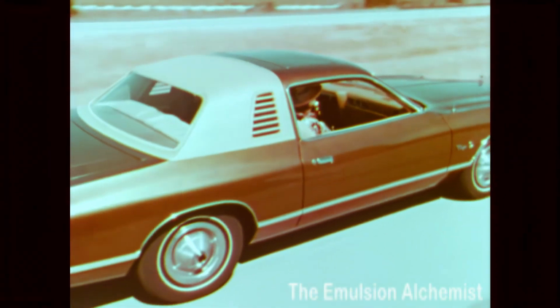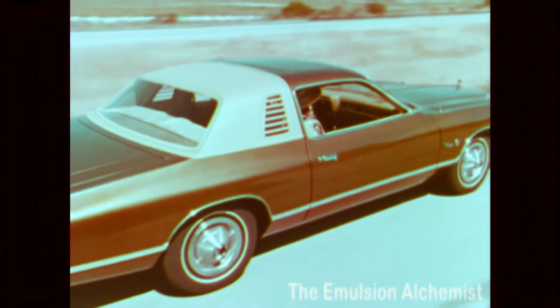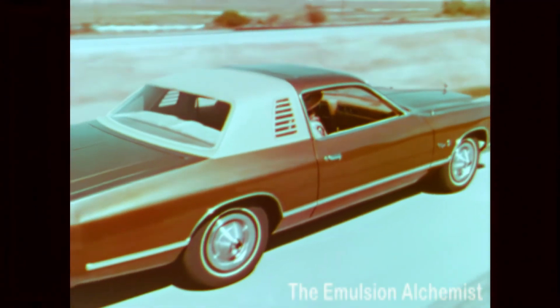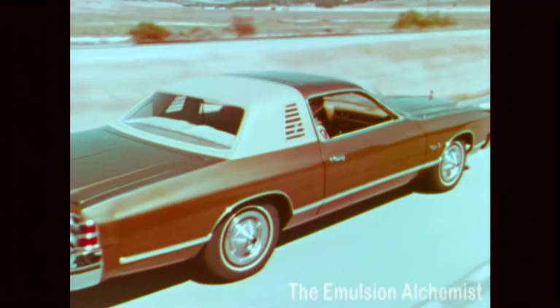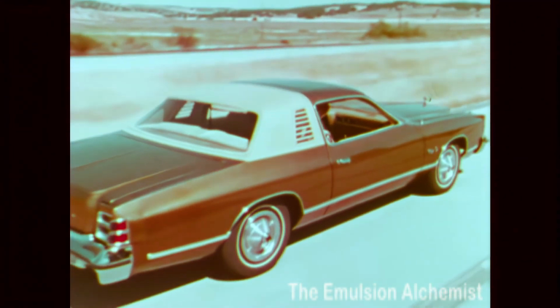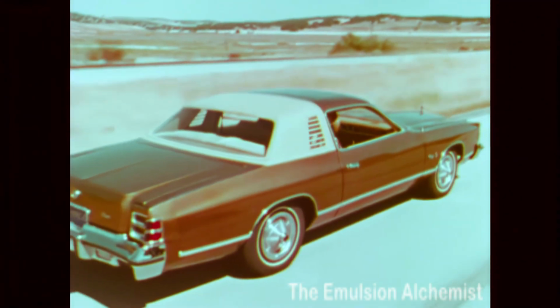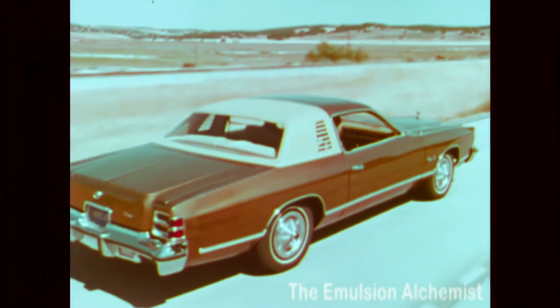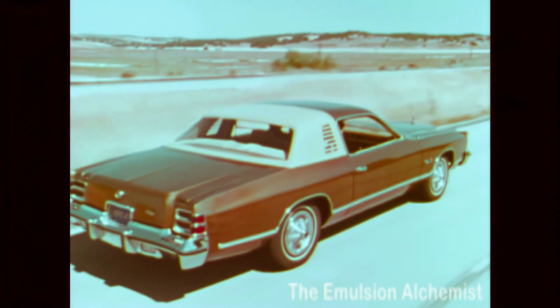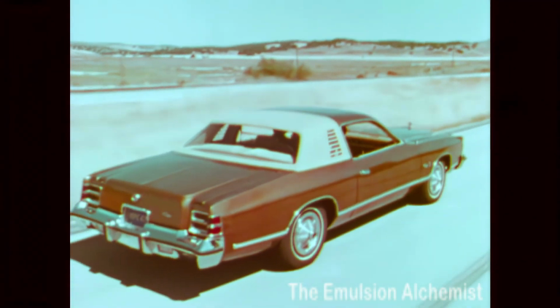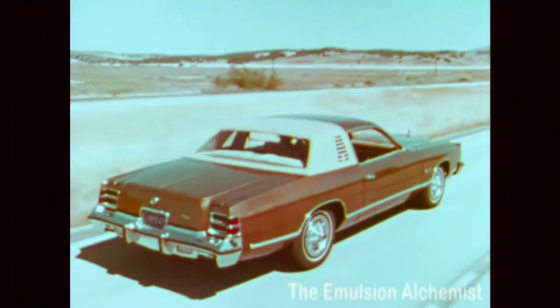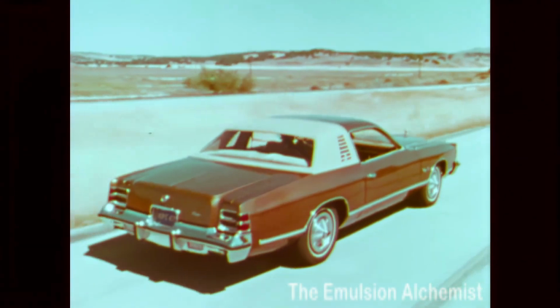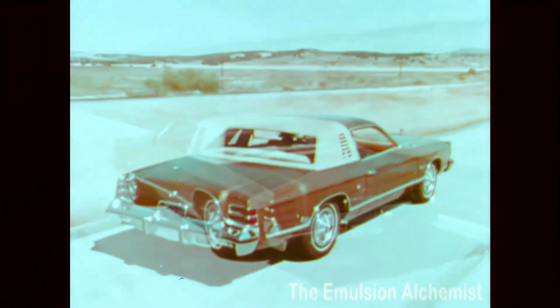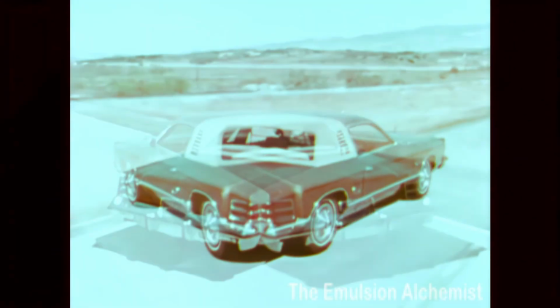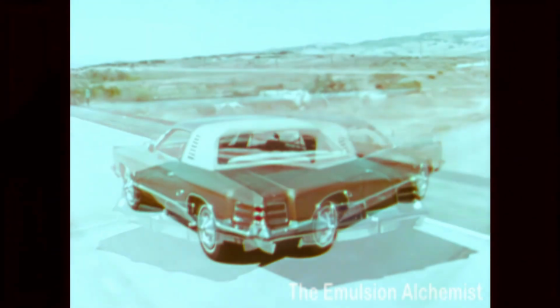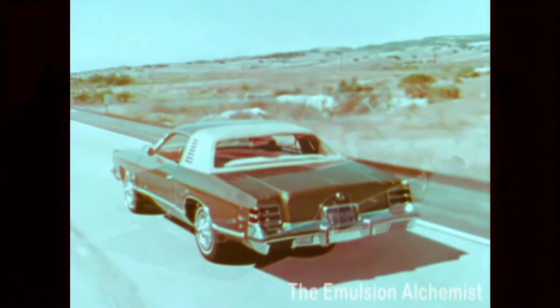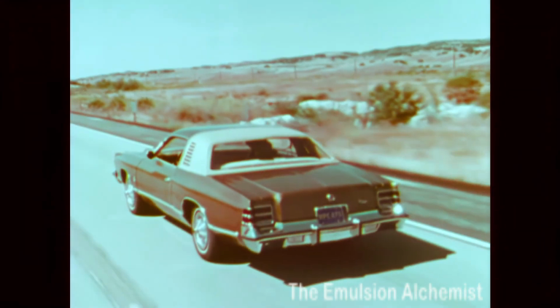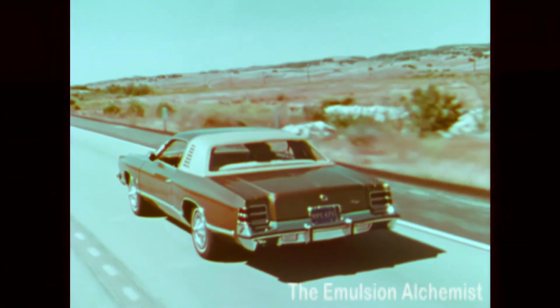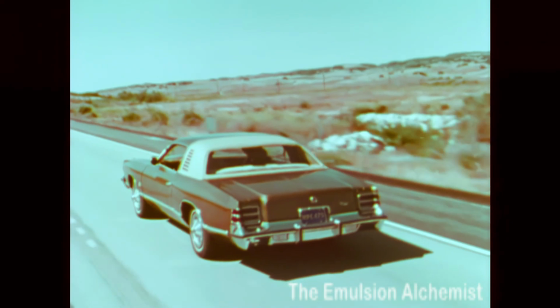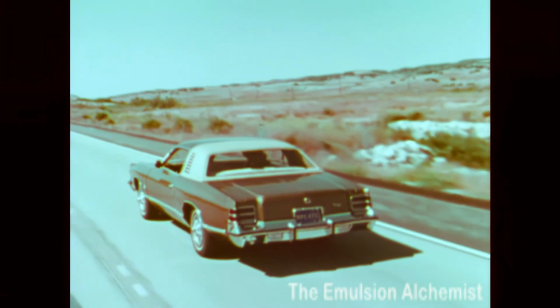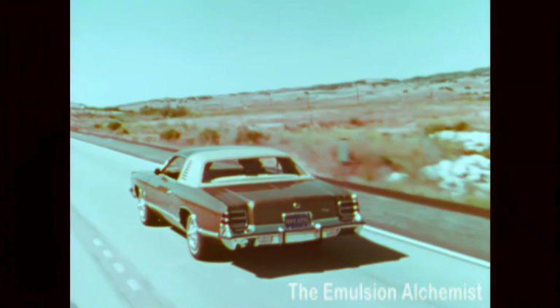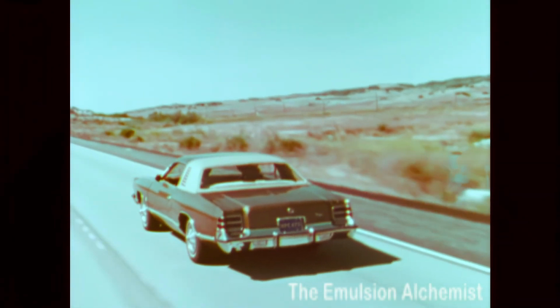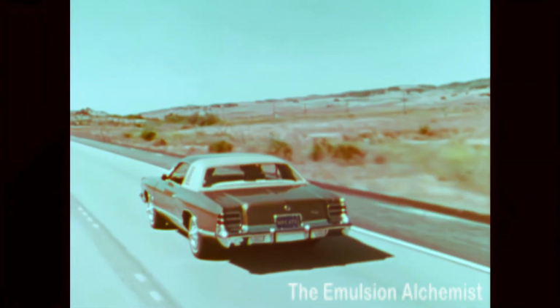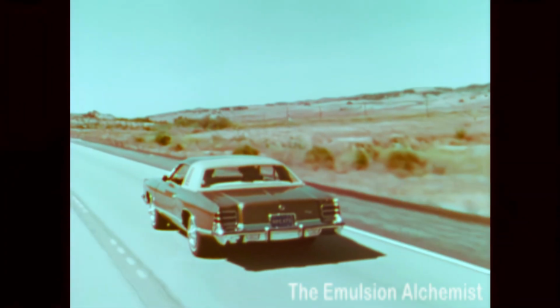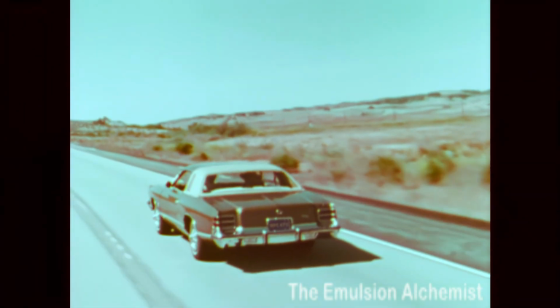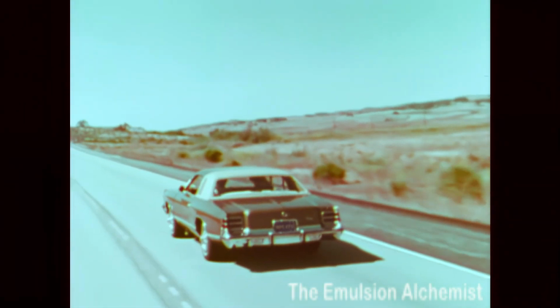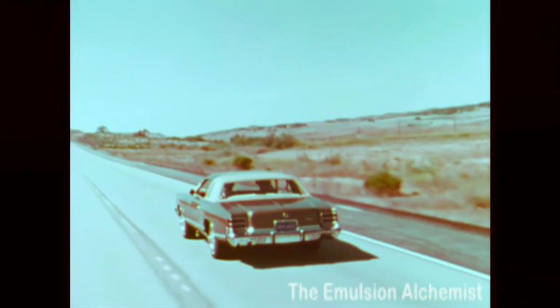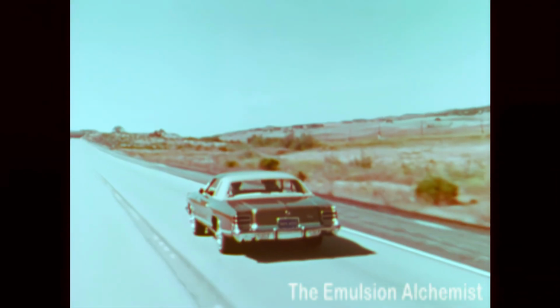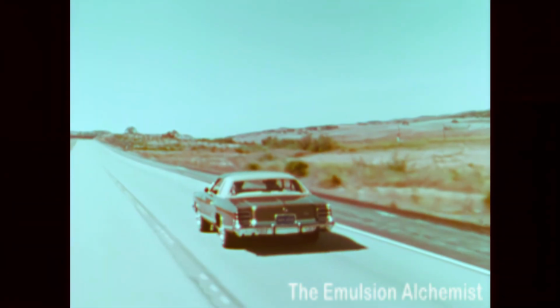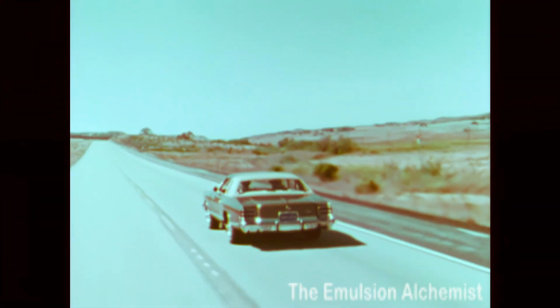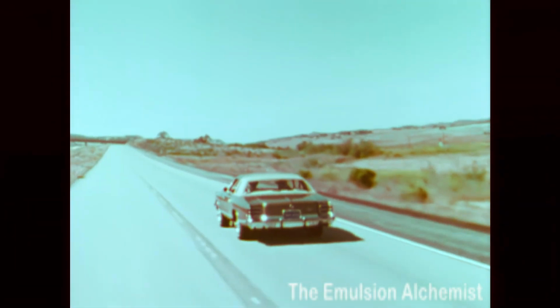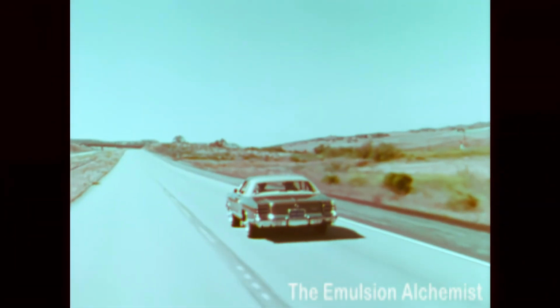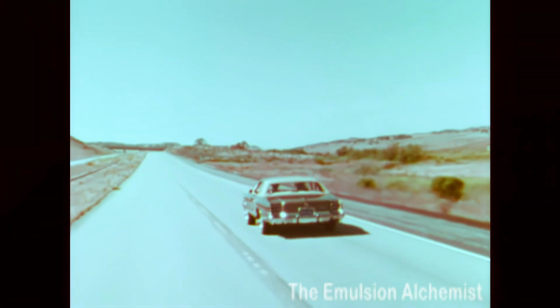The Dodge Charger Special Edition — a luxurious, personal automobile. It's a new kind of Dodge.